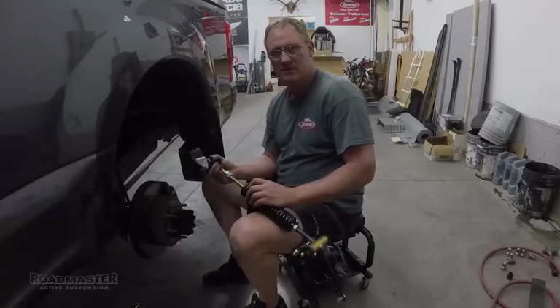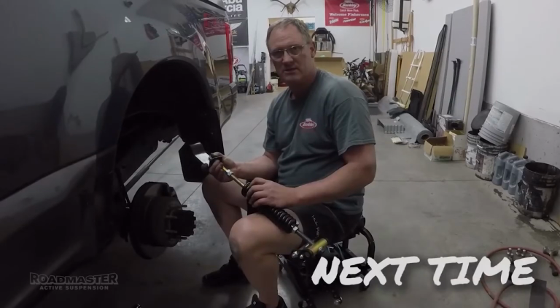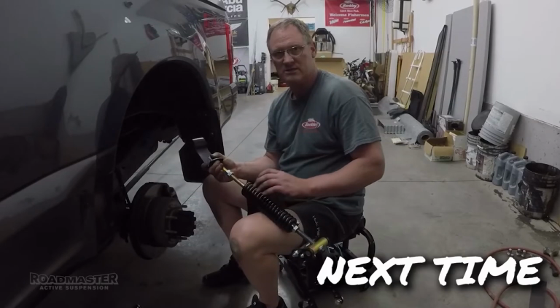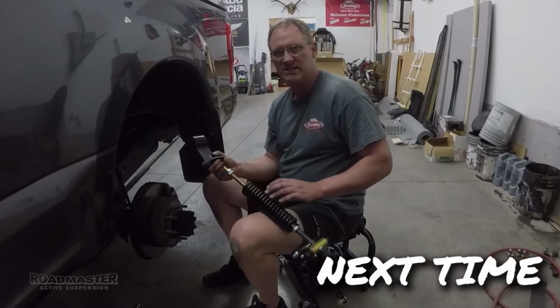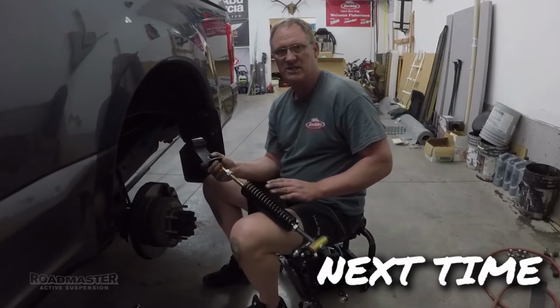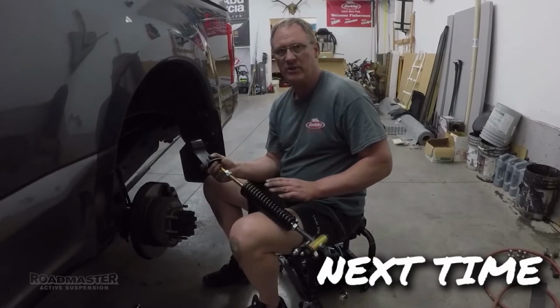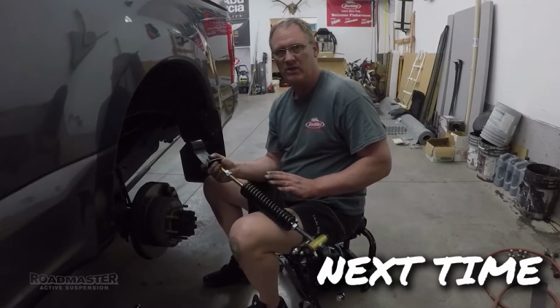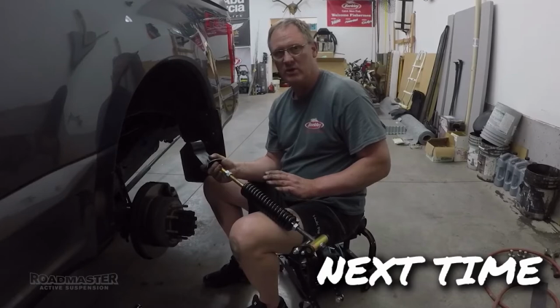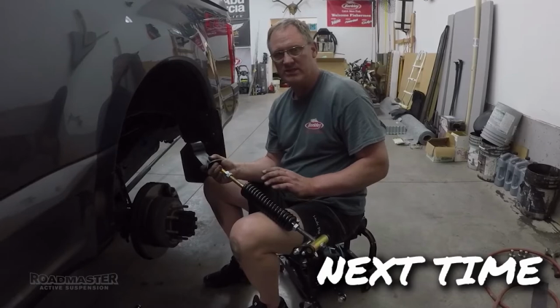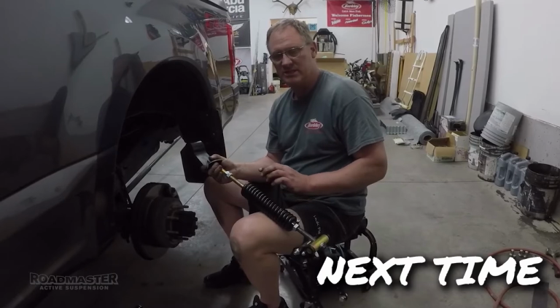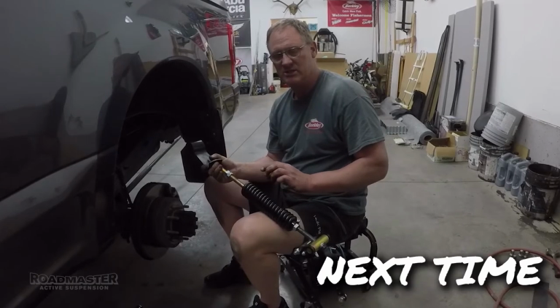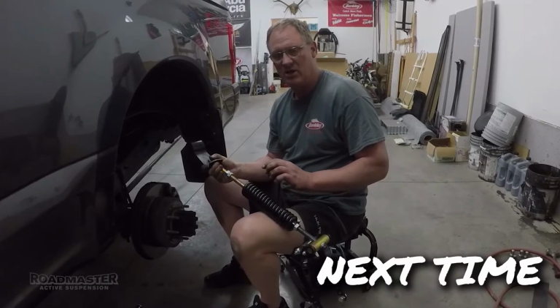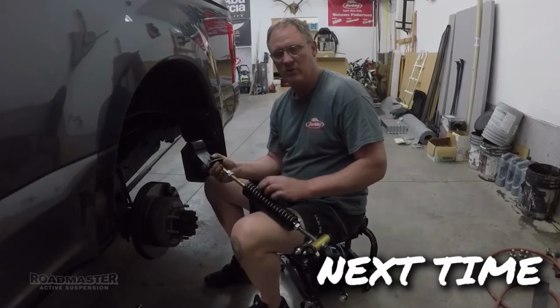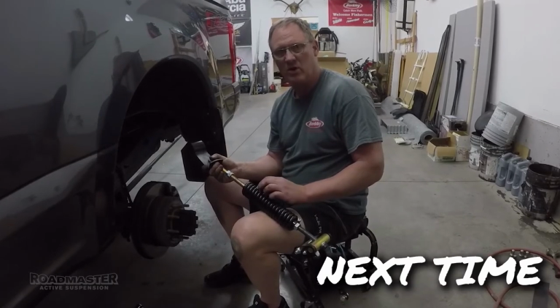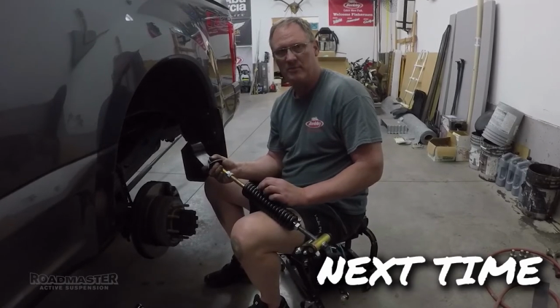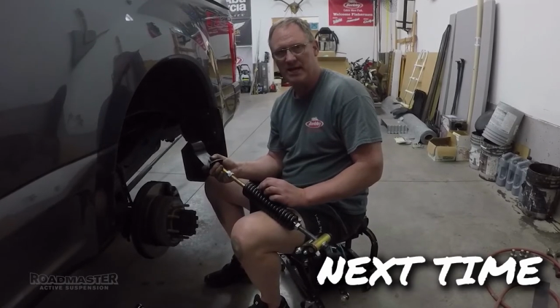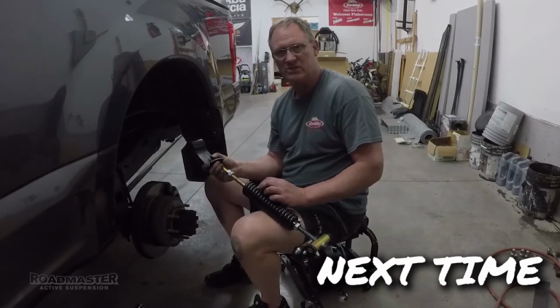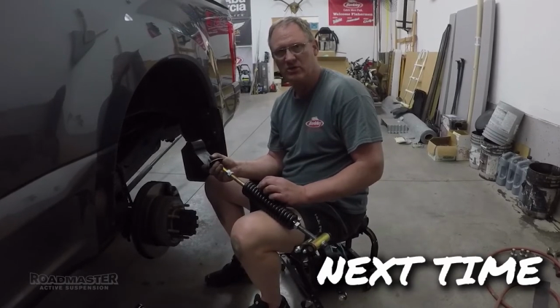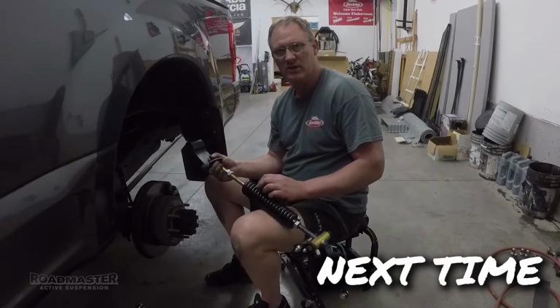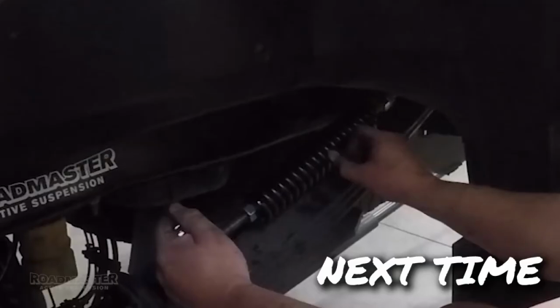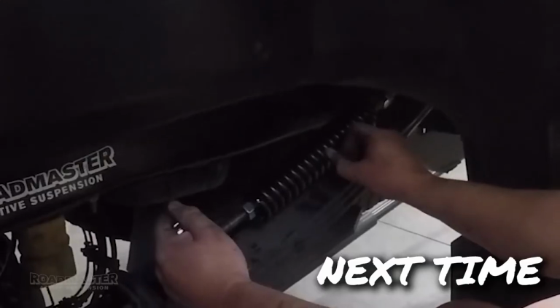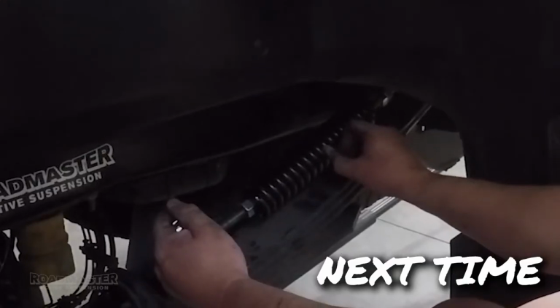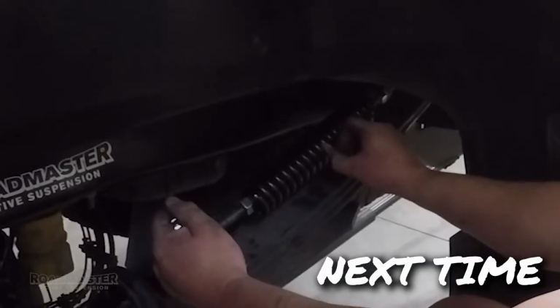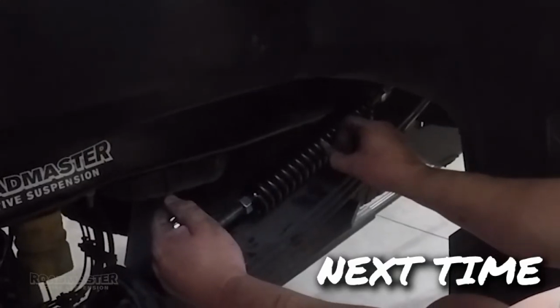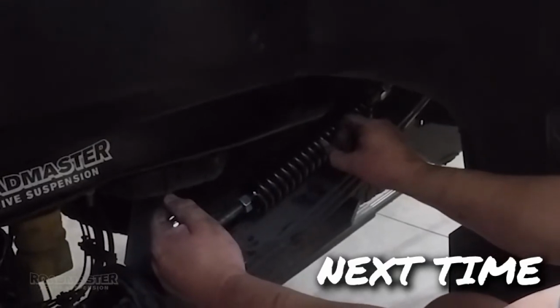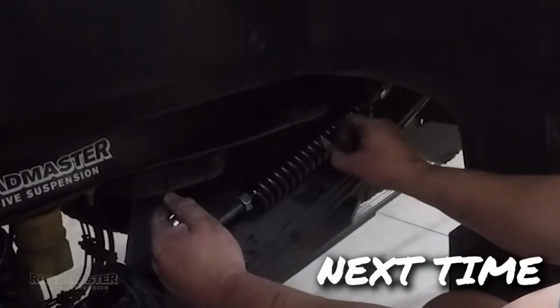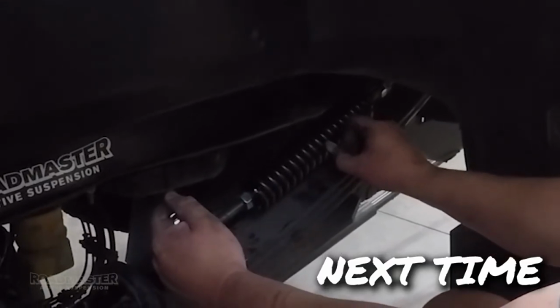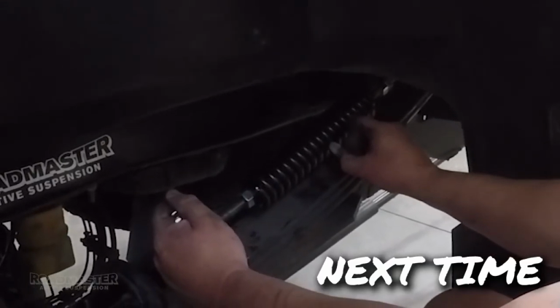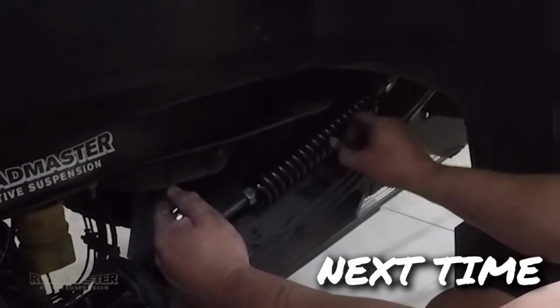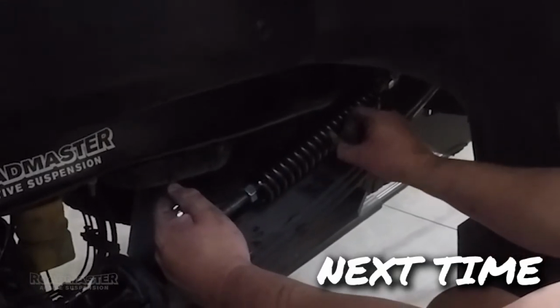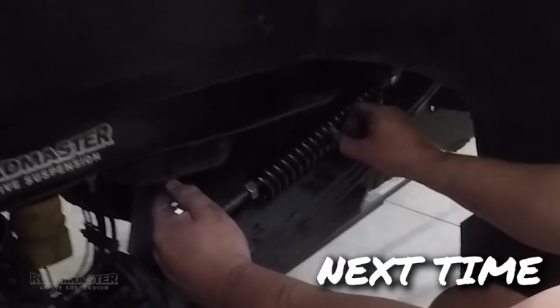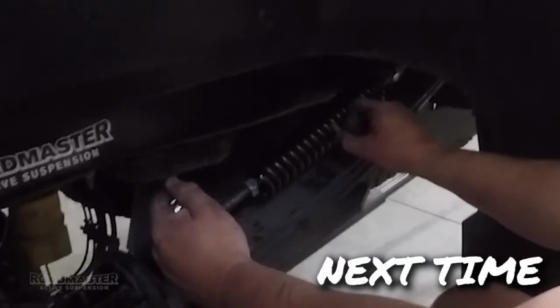The next thing we do is install our Roadmaster. You want to slide it right in between the springs.